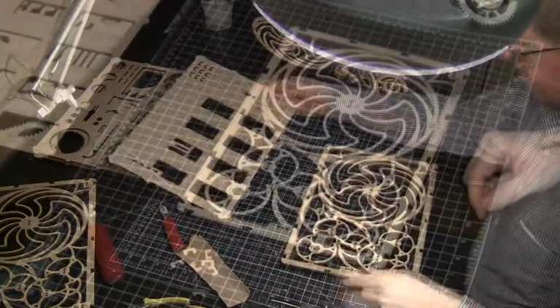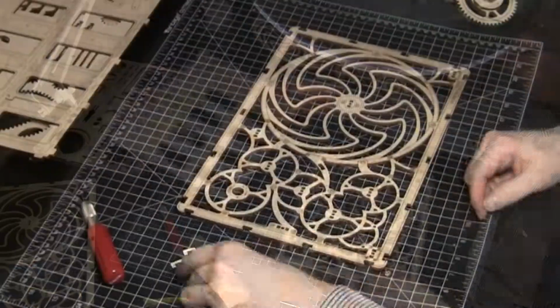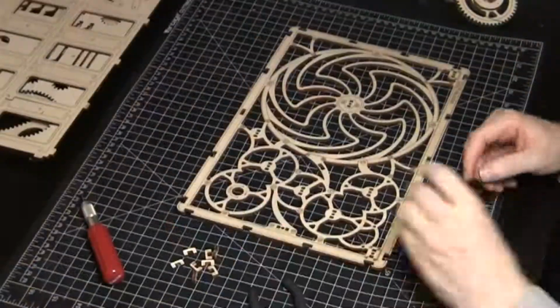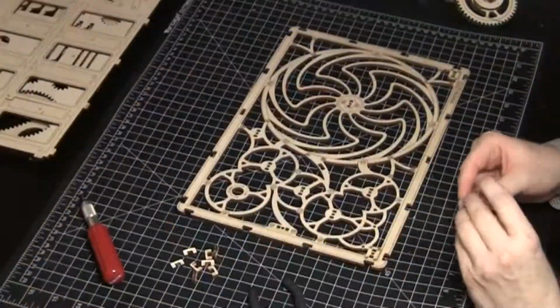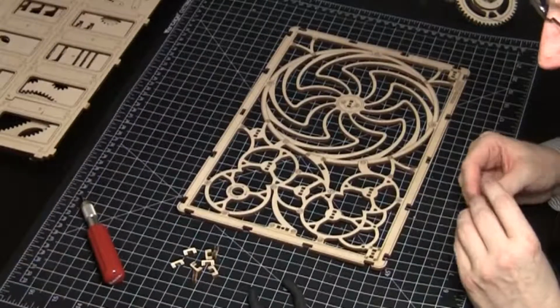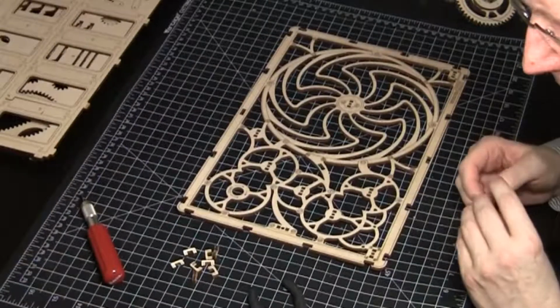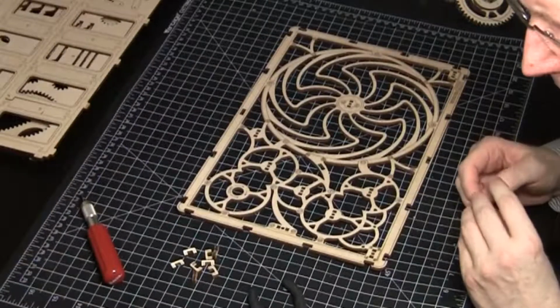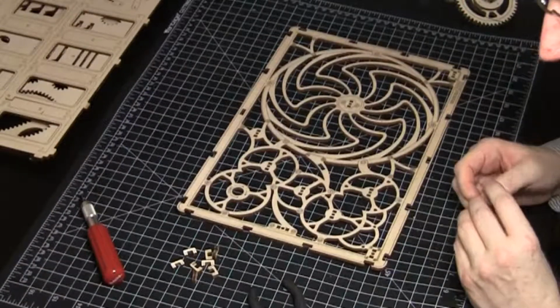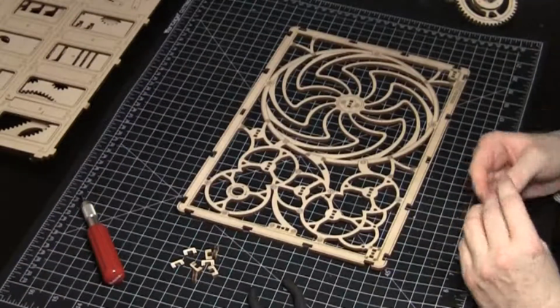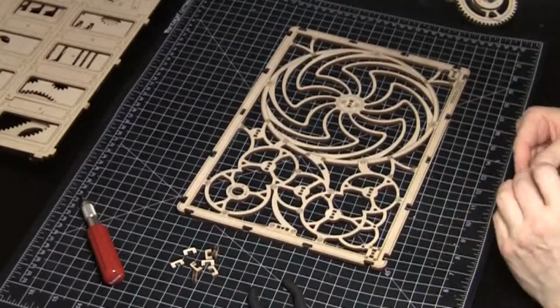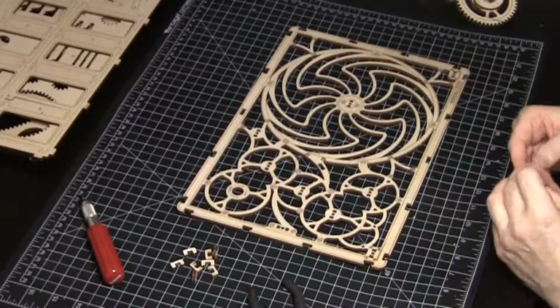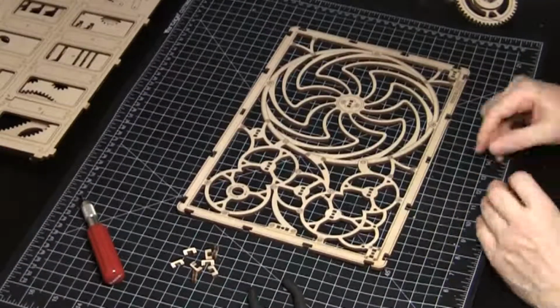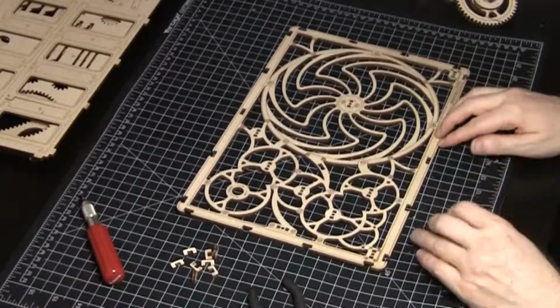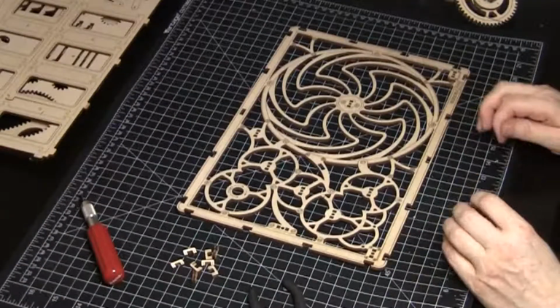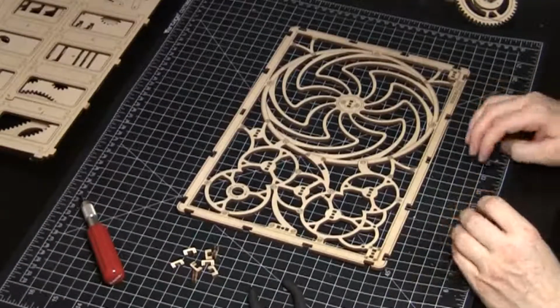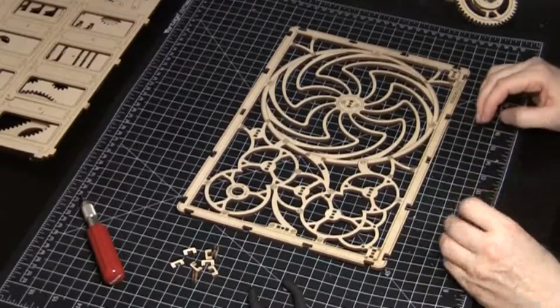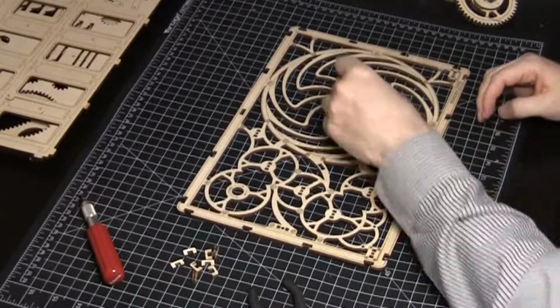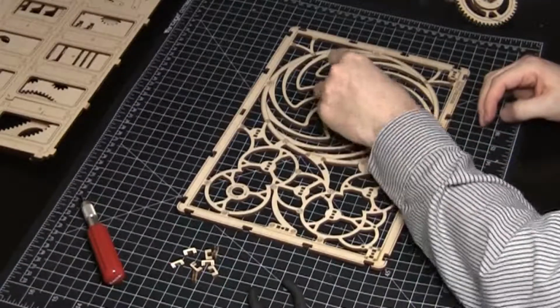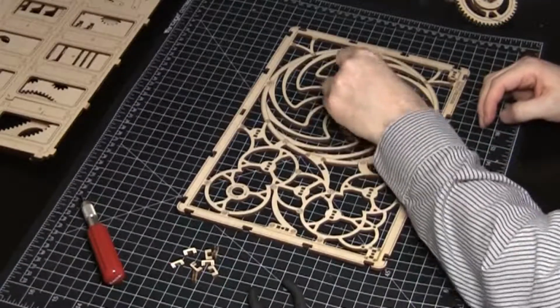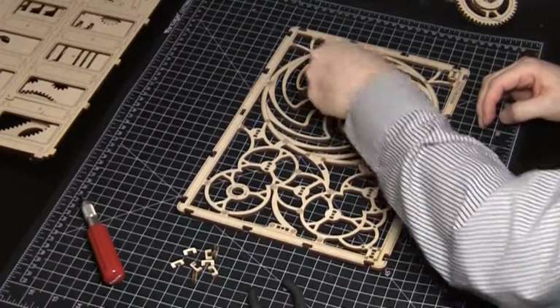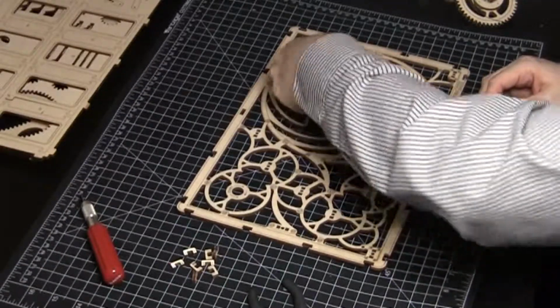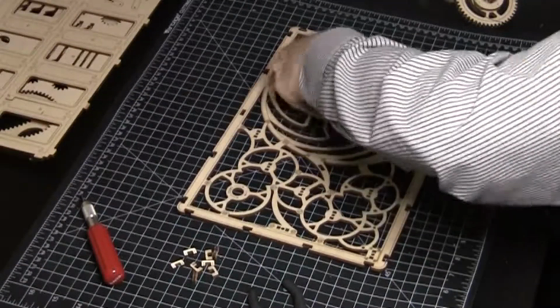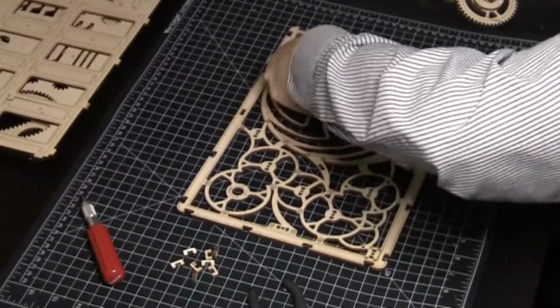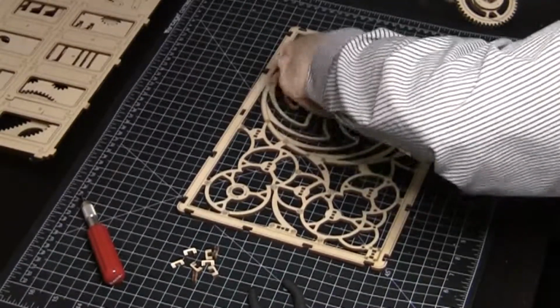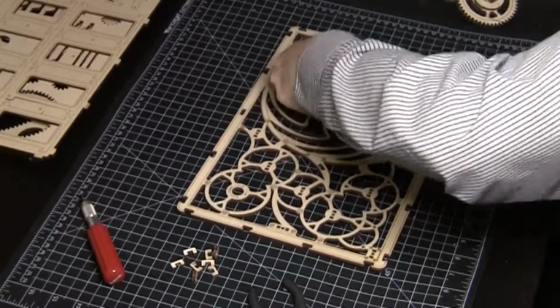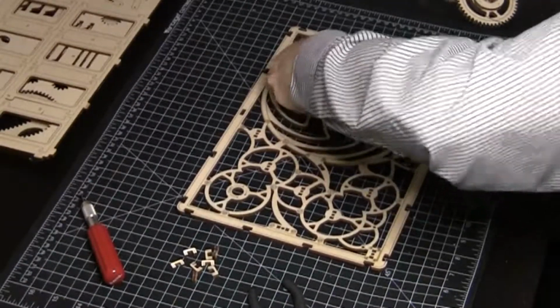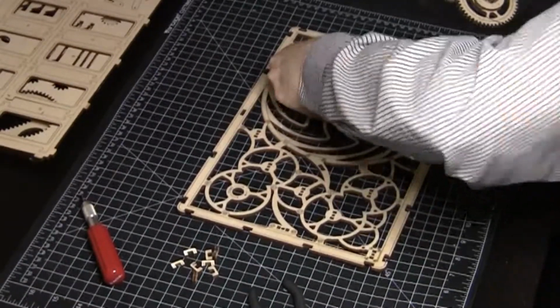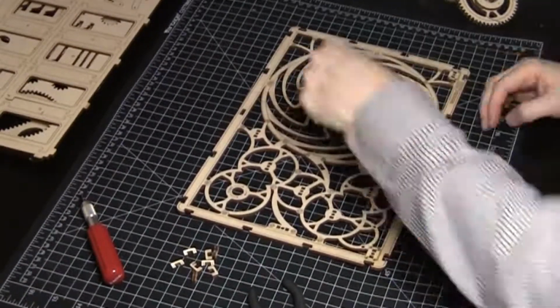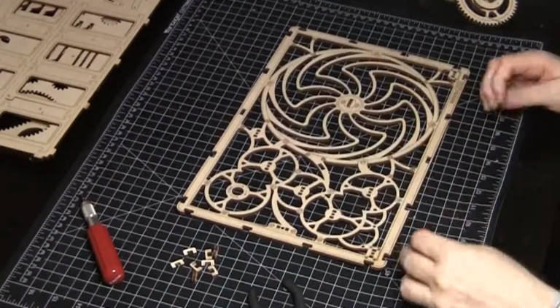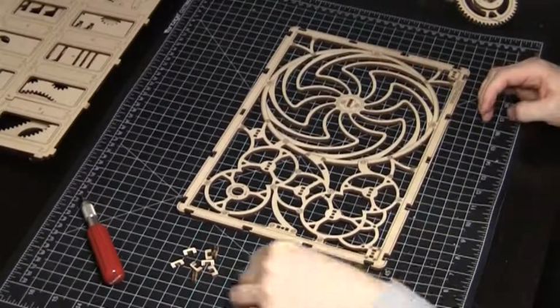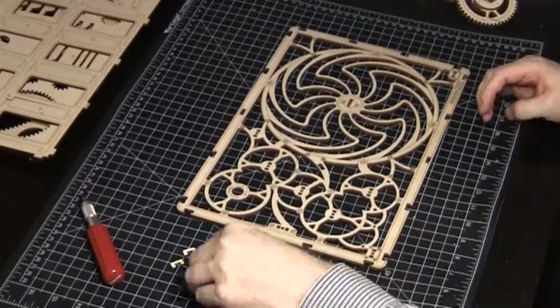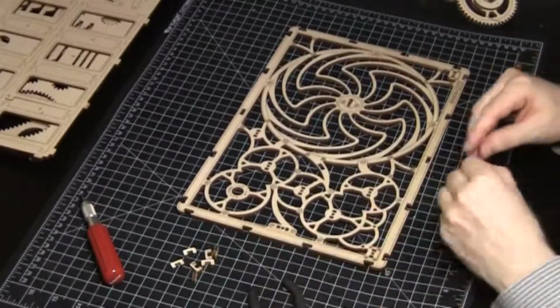Repeat with the front frame, although initially only inserting seven end pieces. The other three go in later.